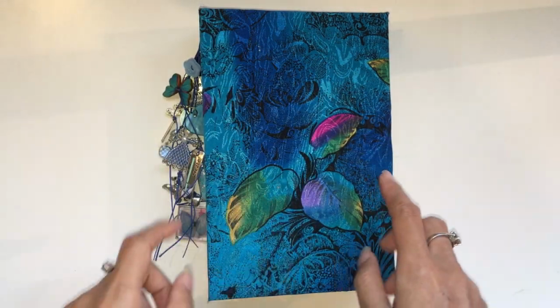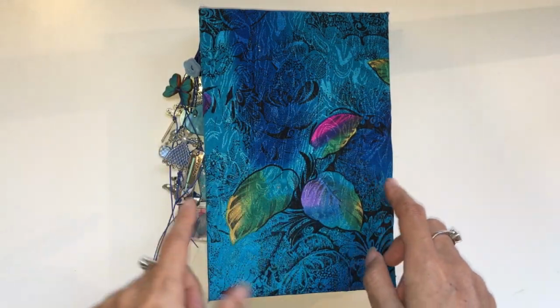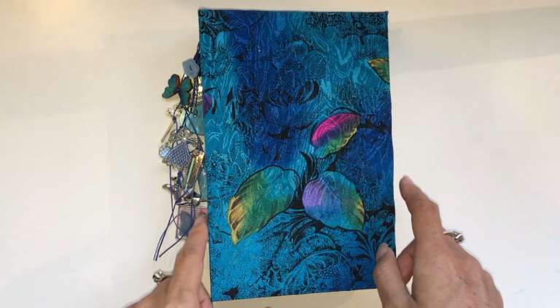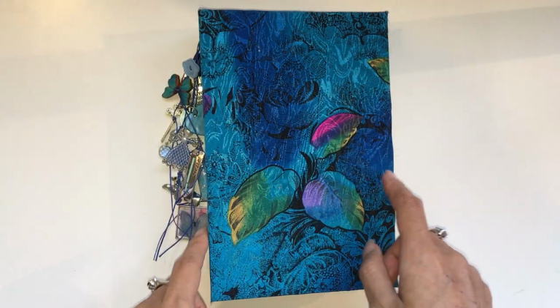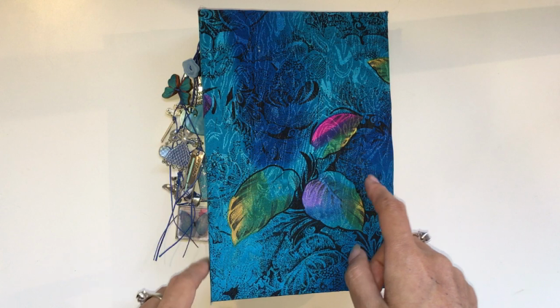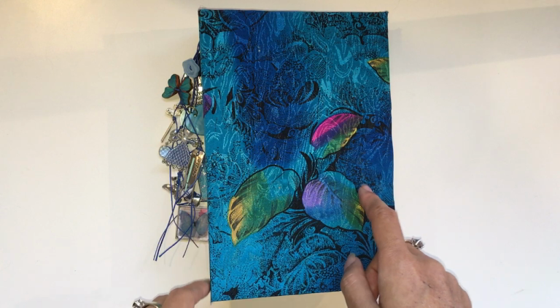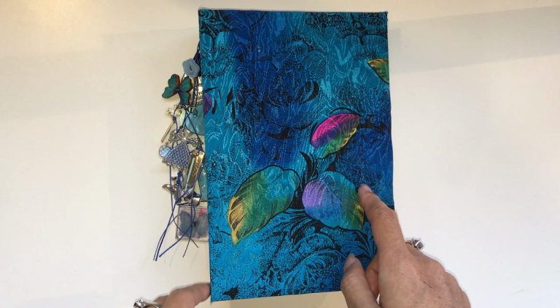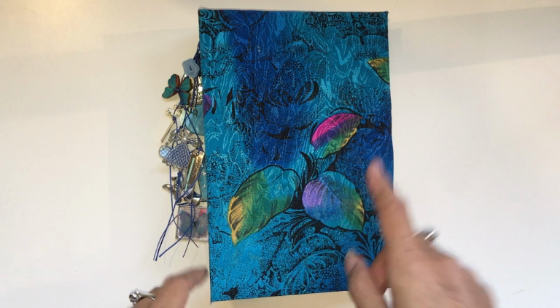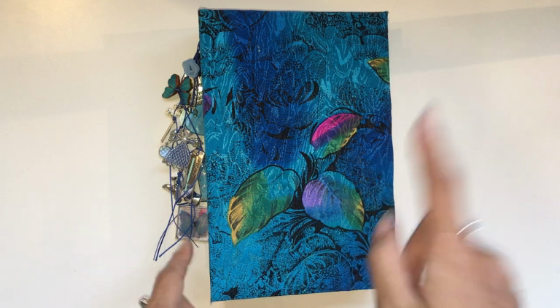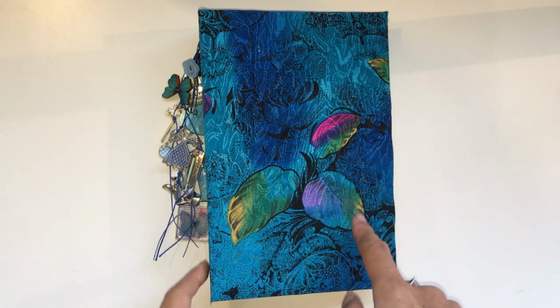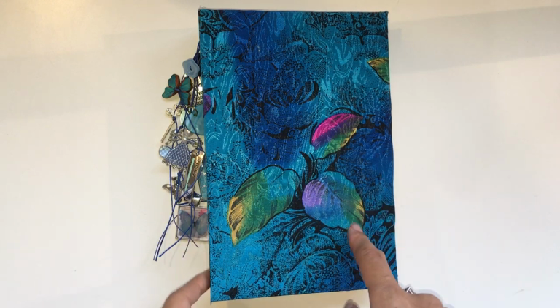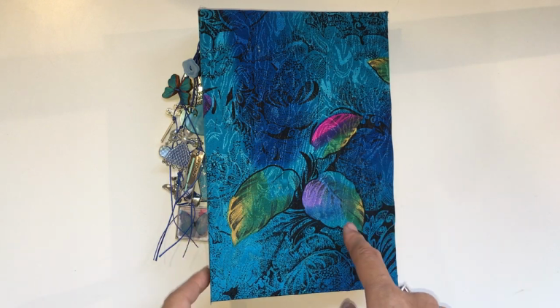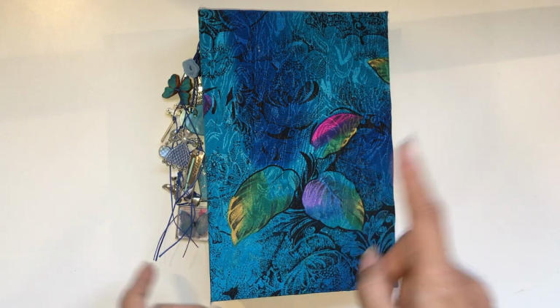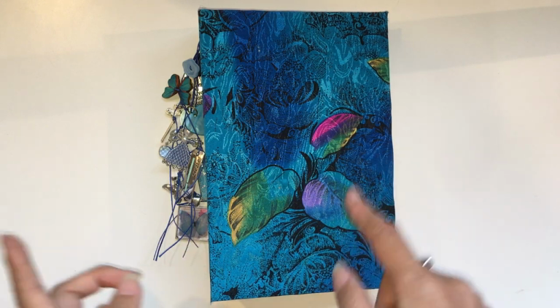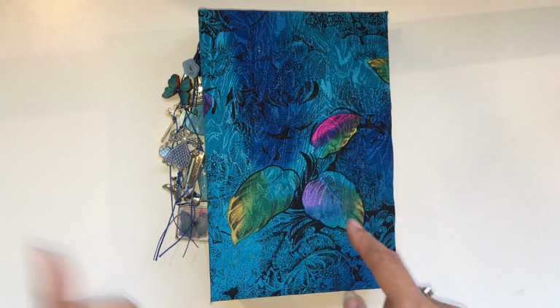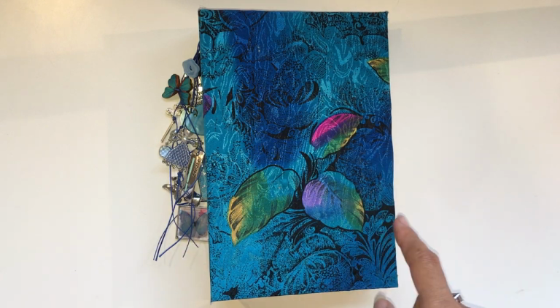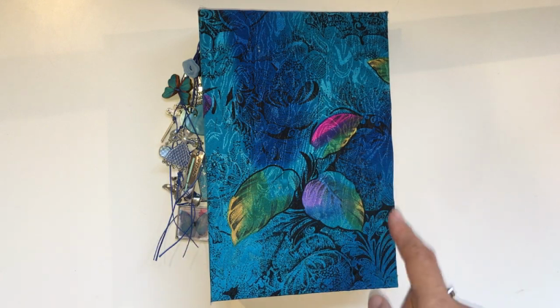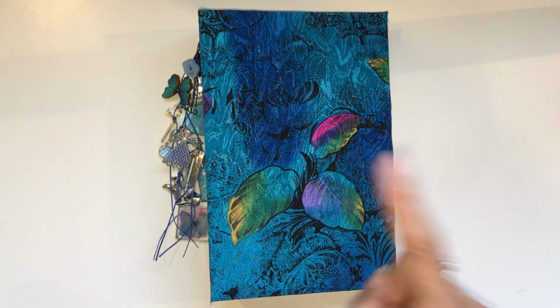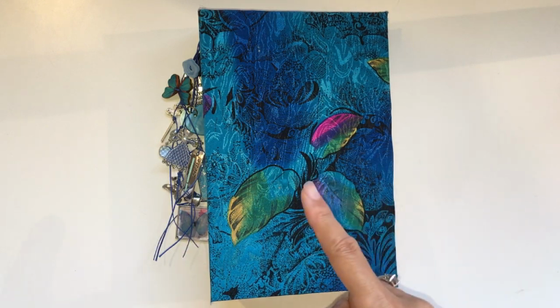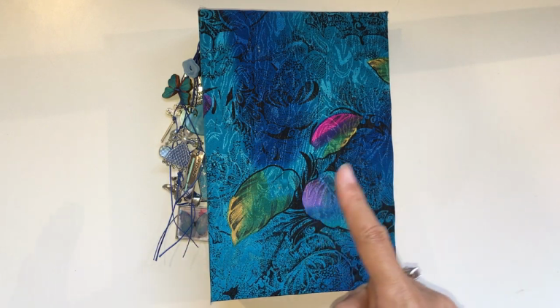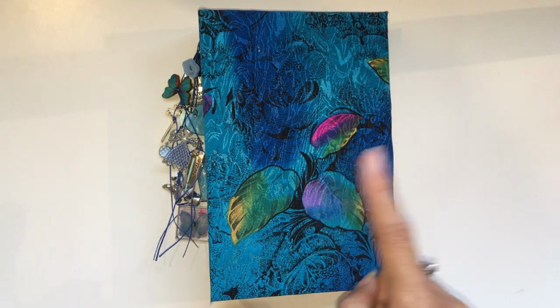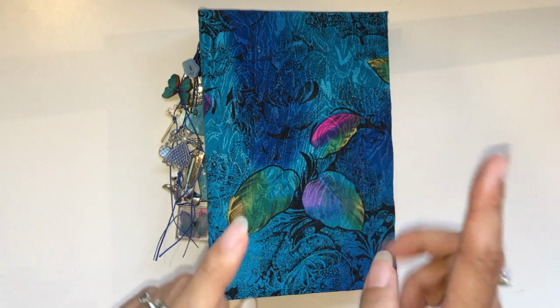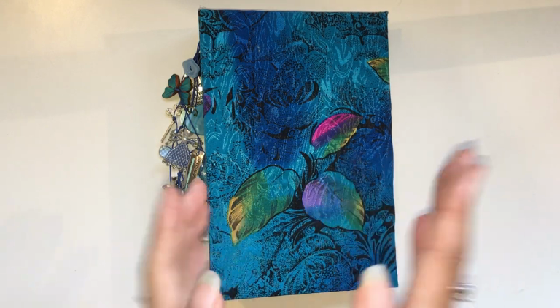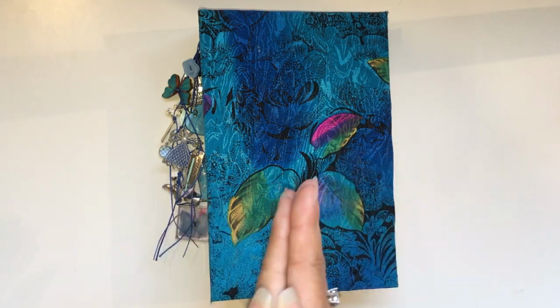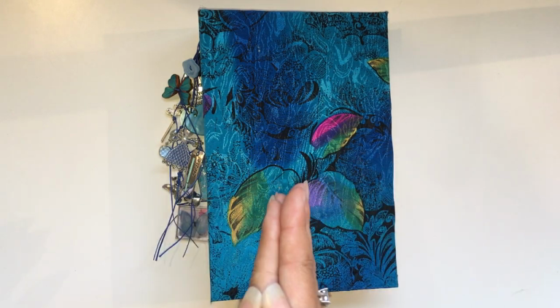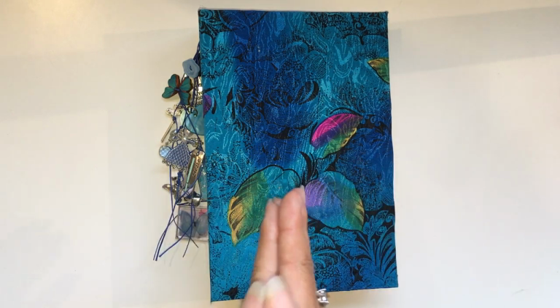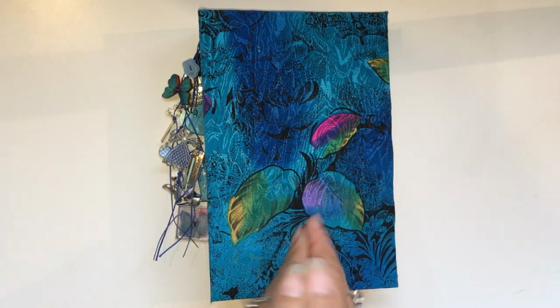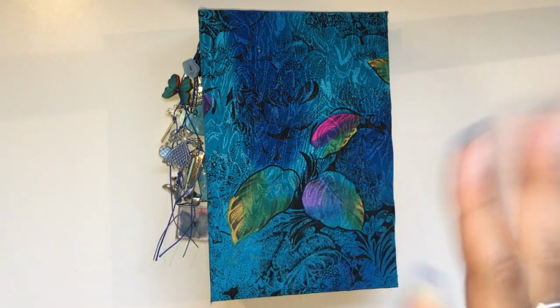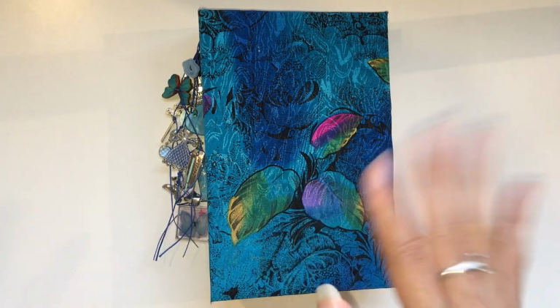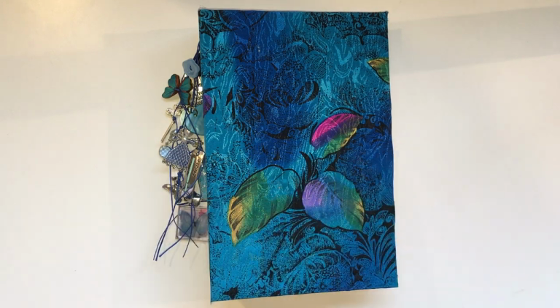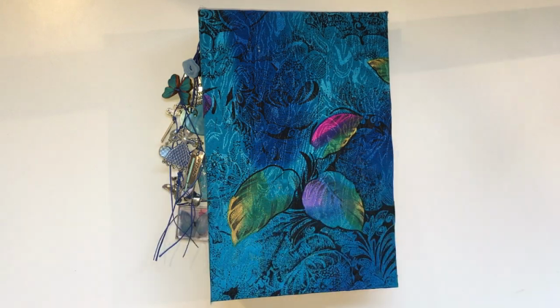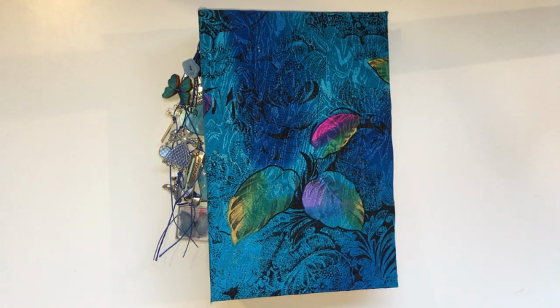I'm going to stop the video here and I'll come back and show you the flip through of the book cover one. Bye guys.